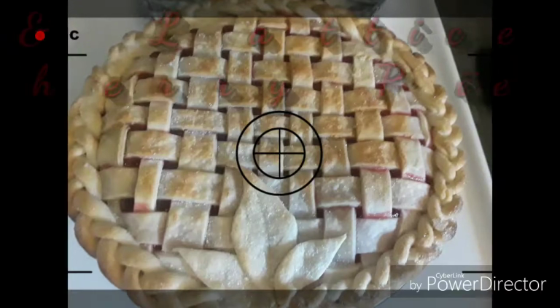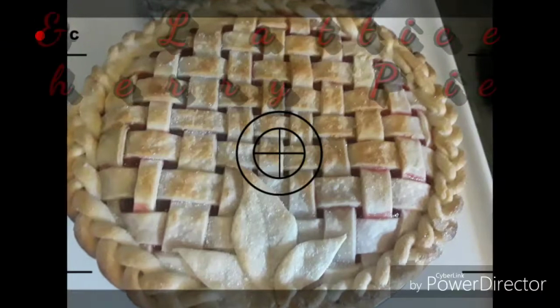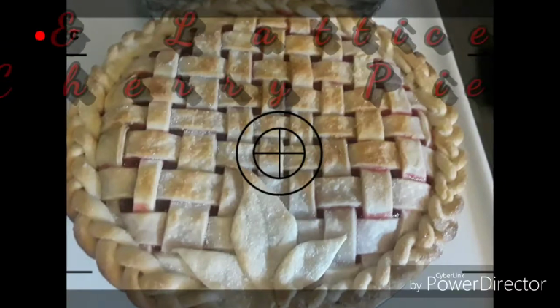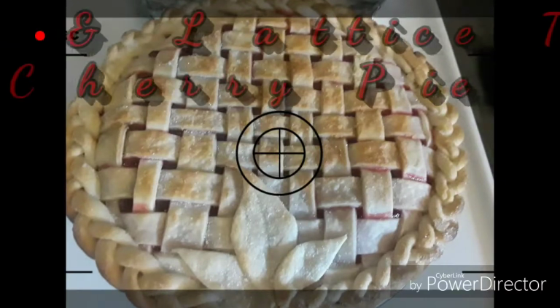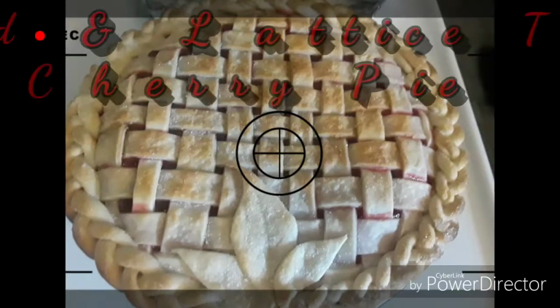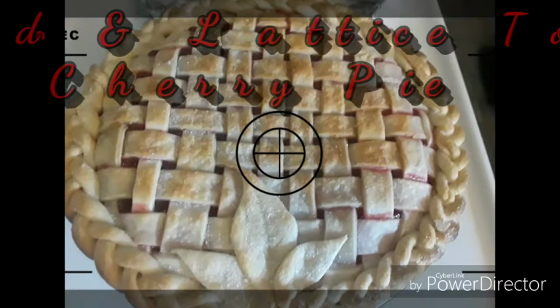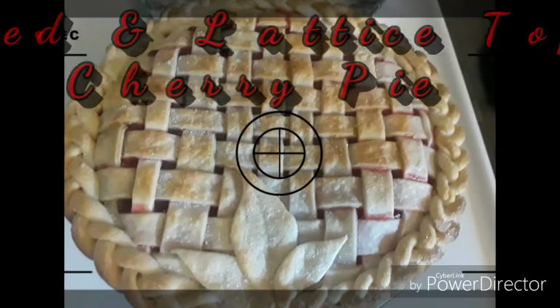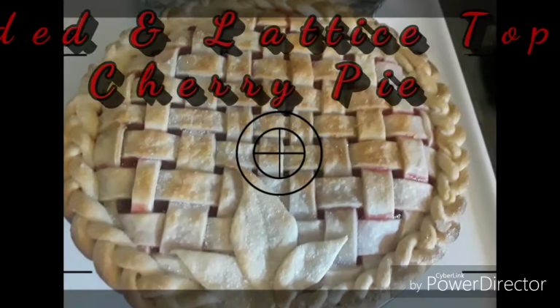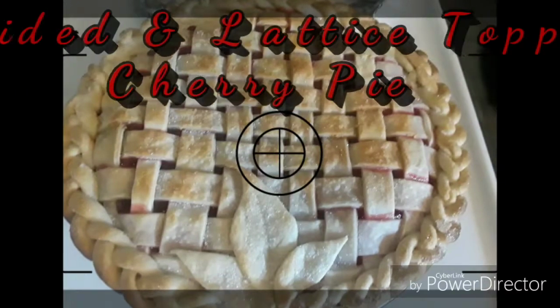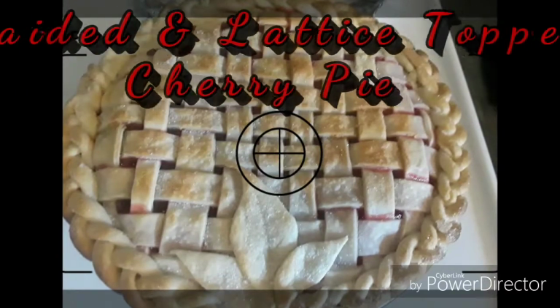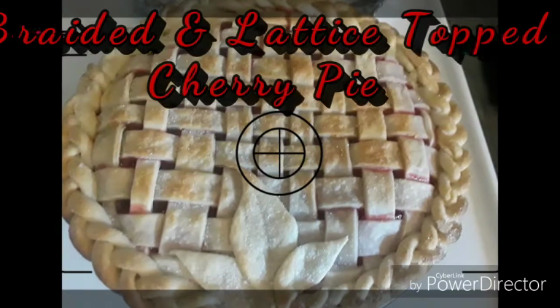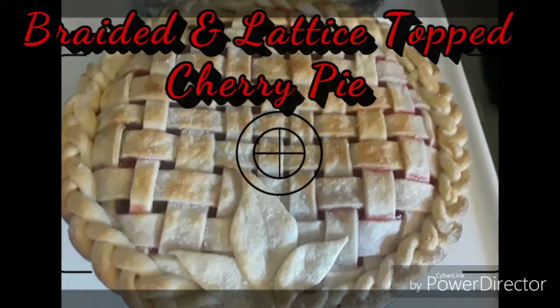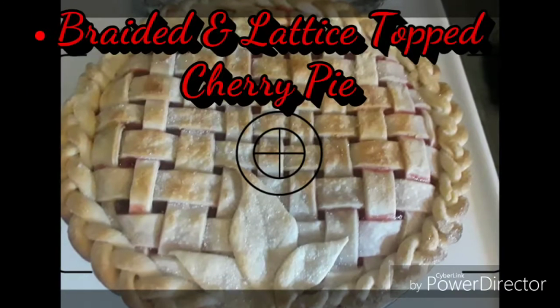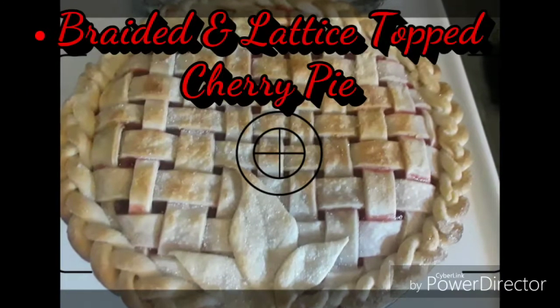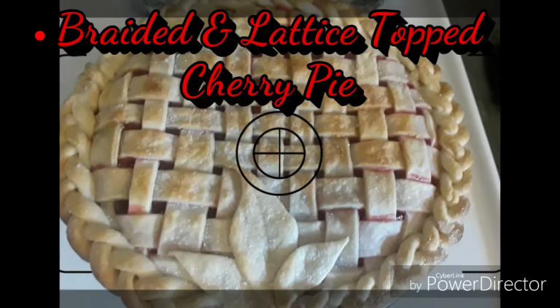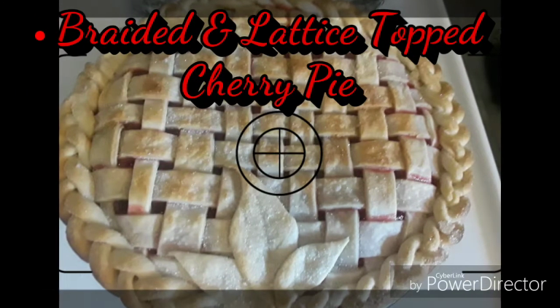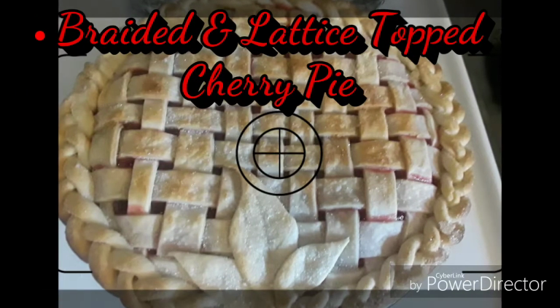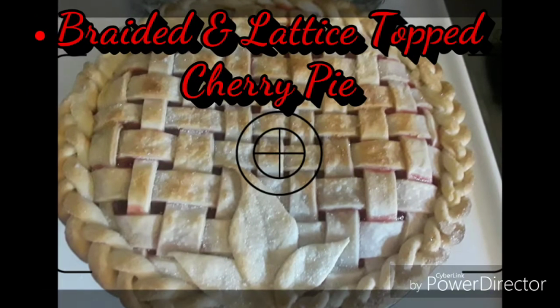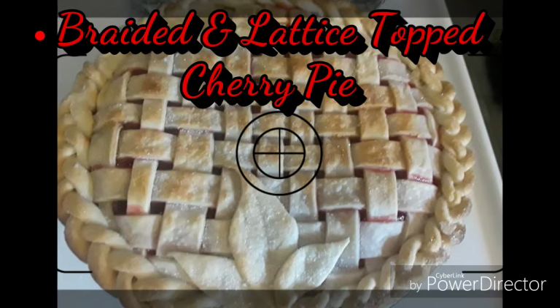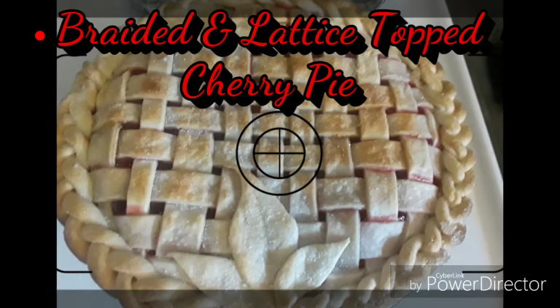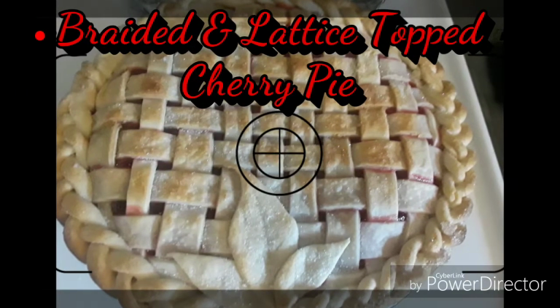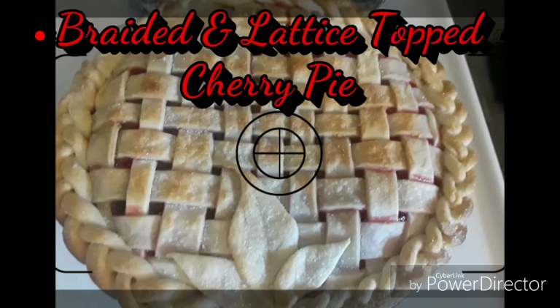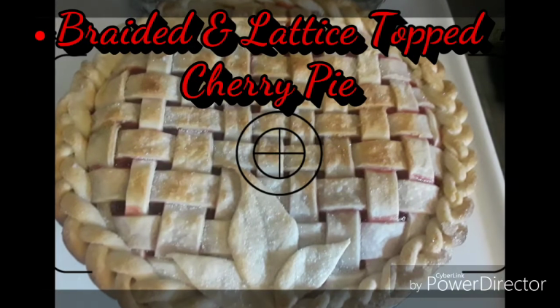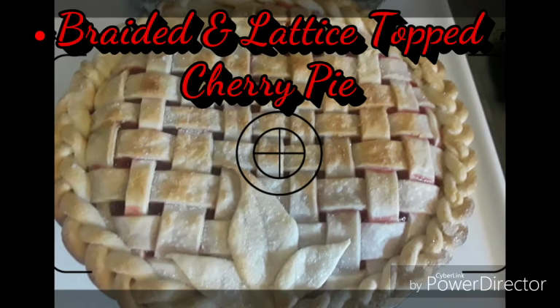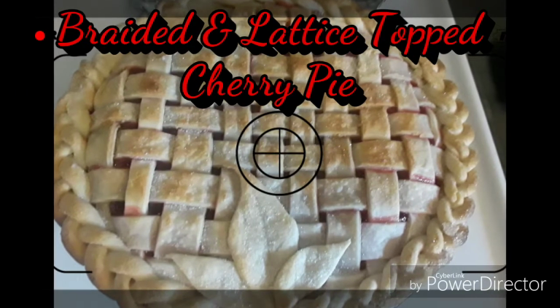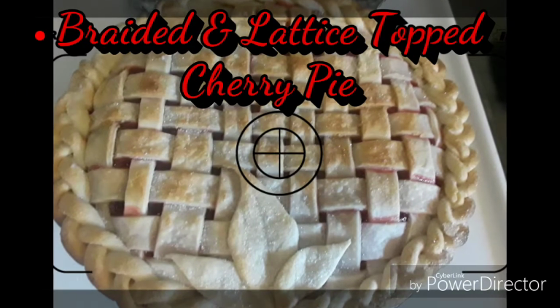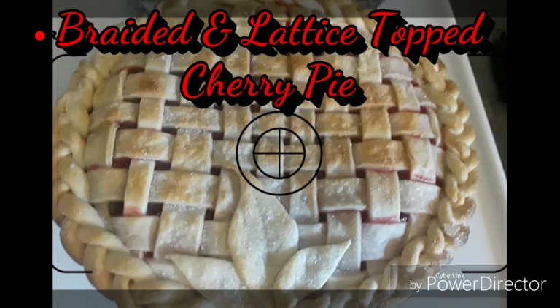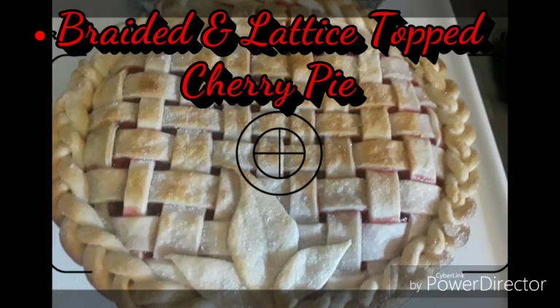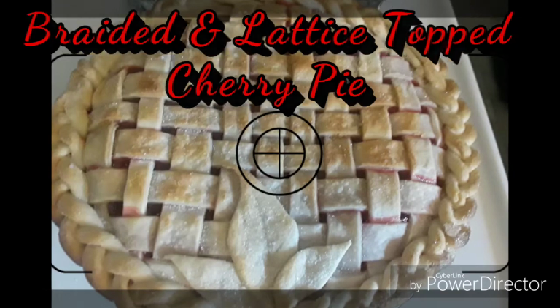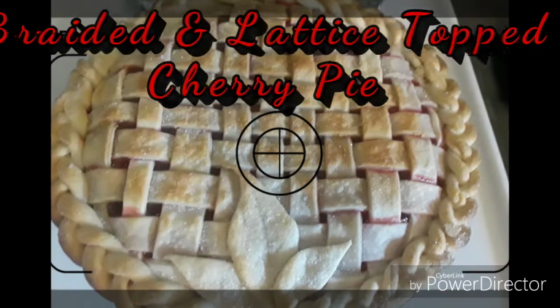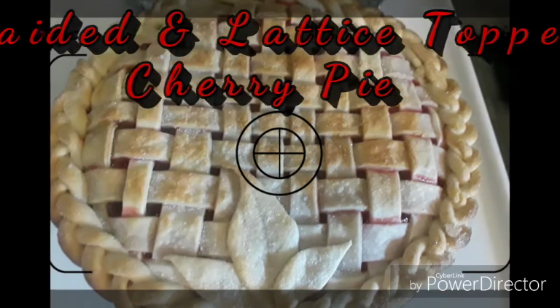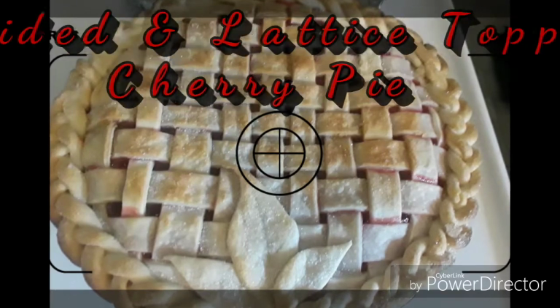Hey guys! Welcome back to my channel. Today we're going to be doing a braided and lattice top cherry pie.